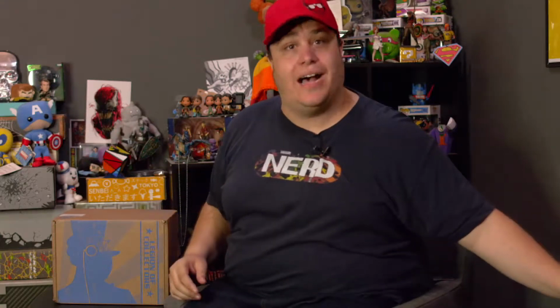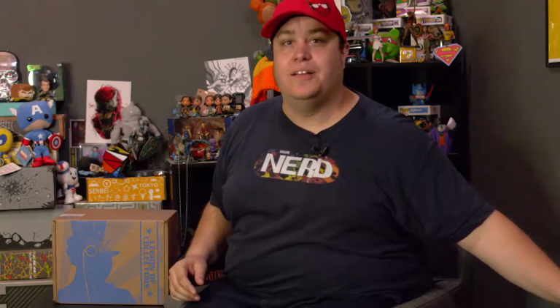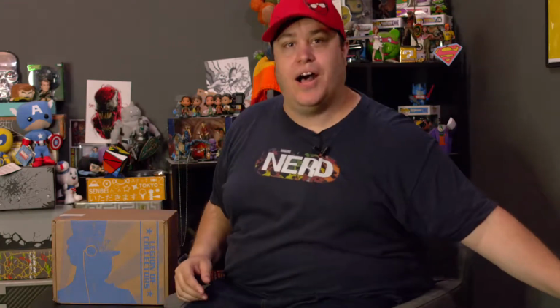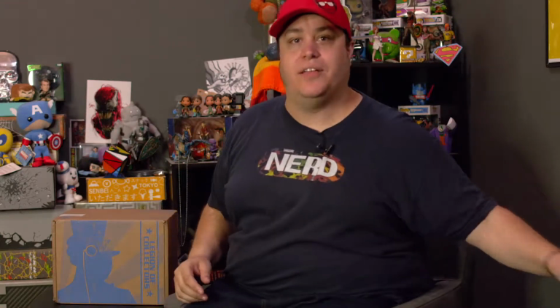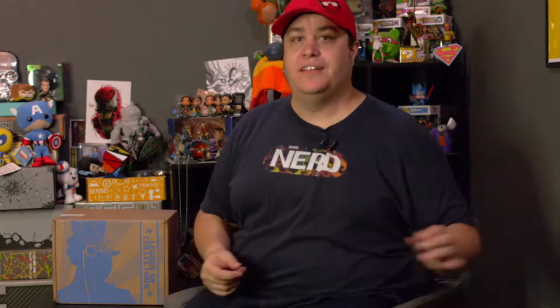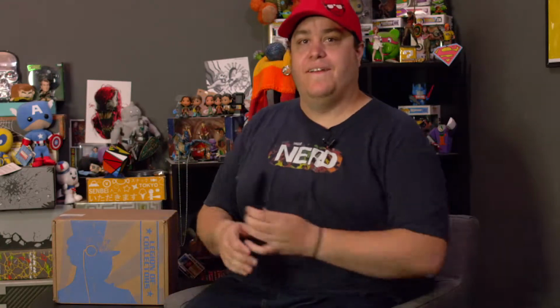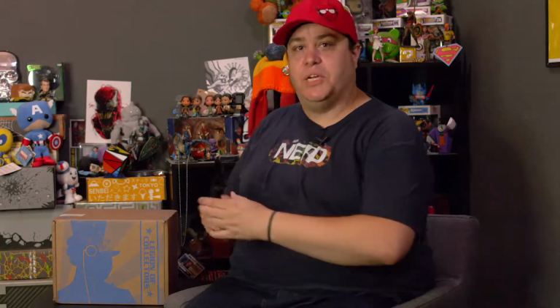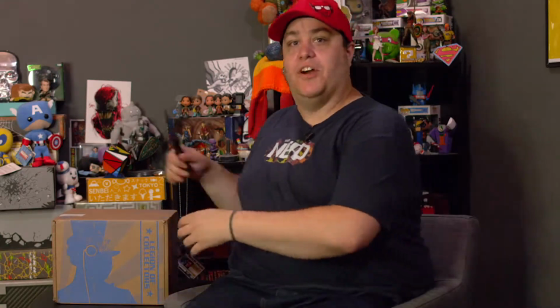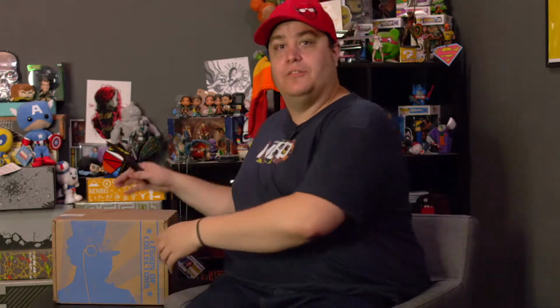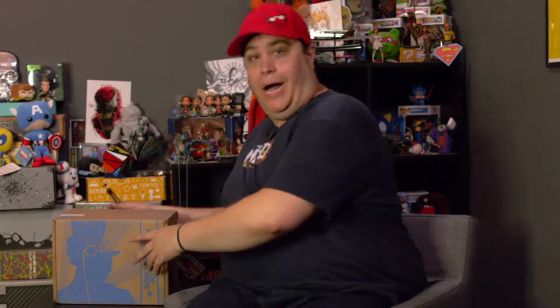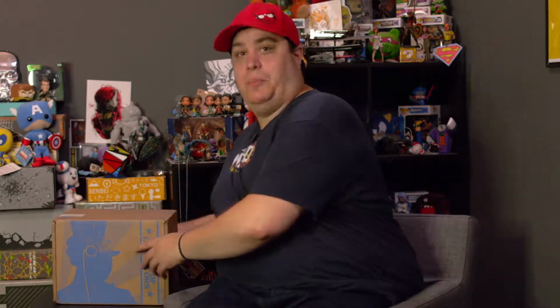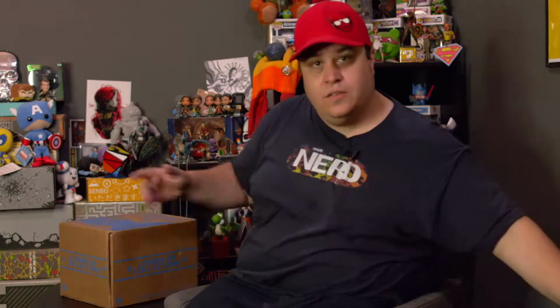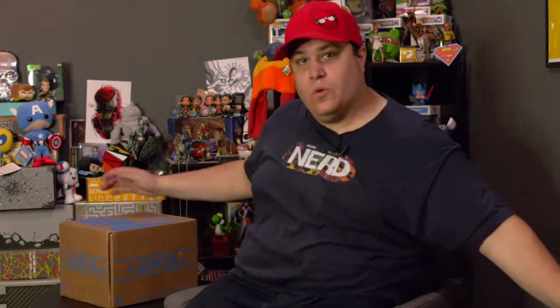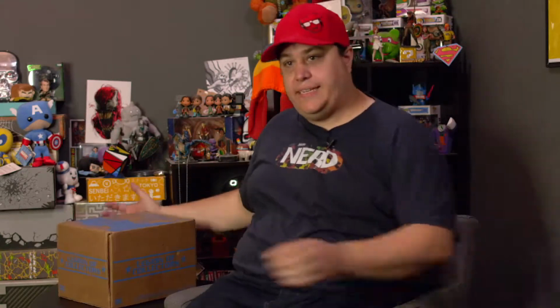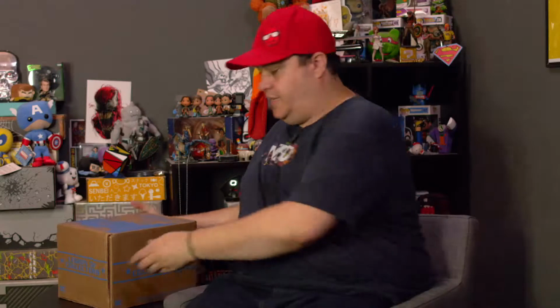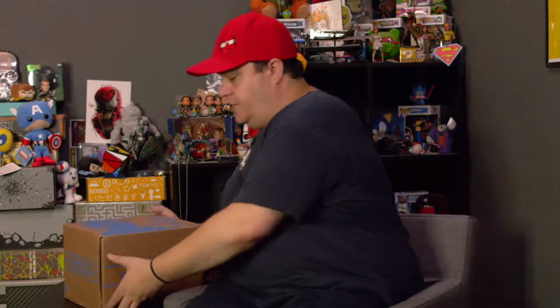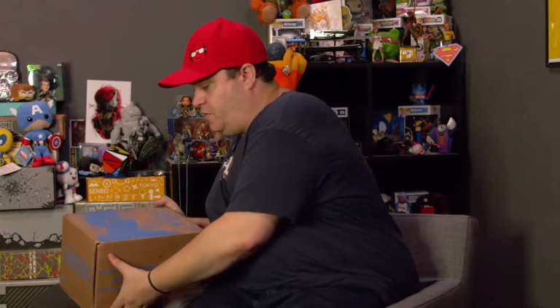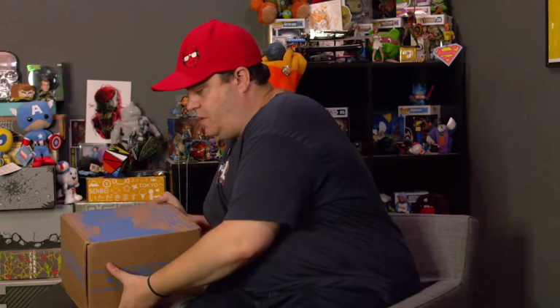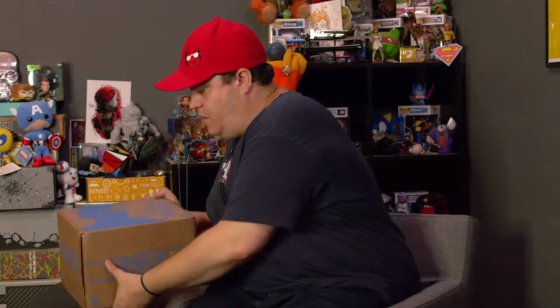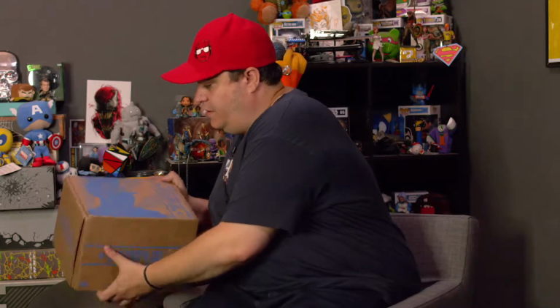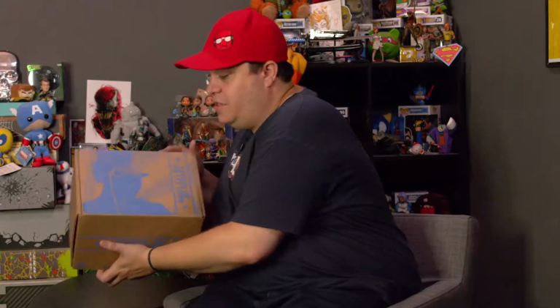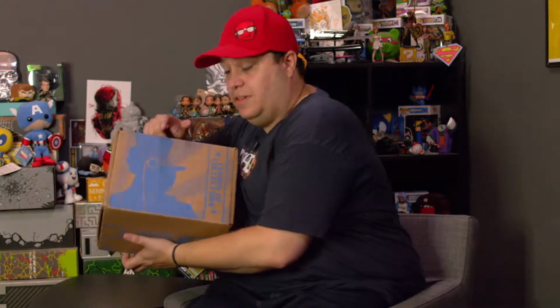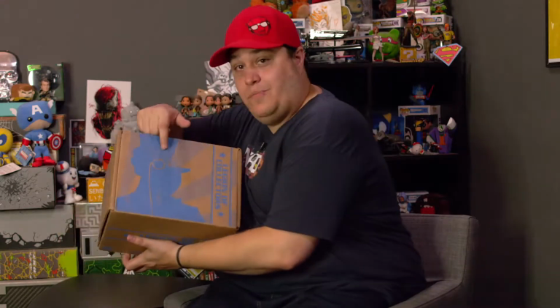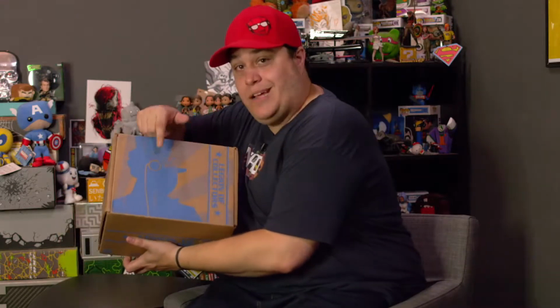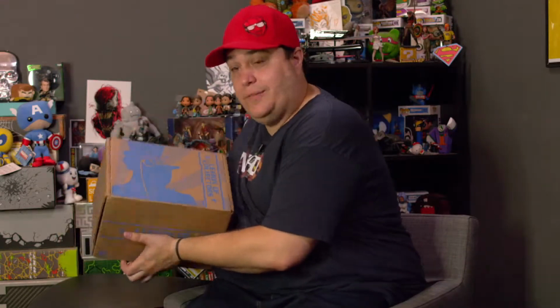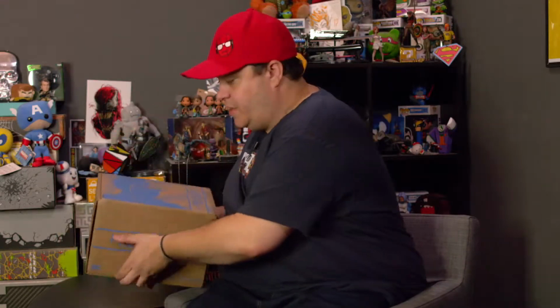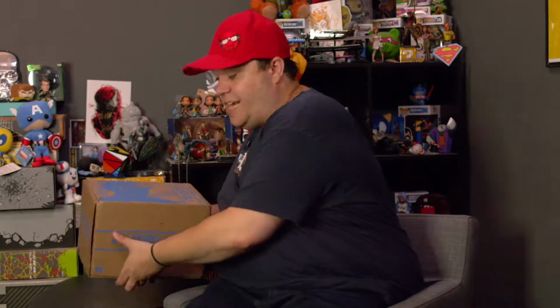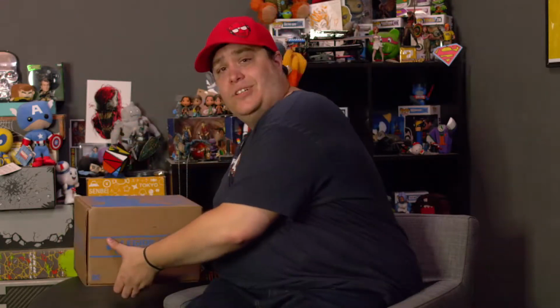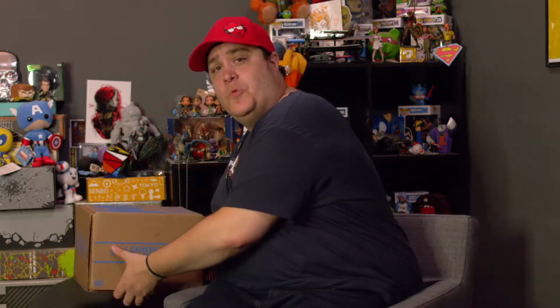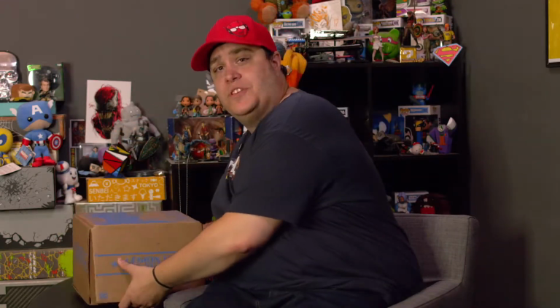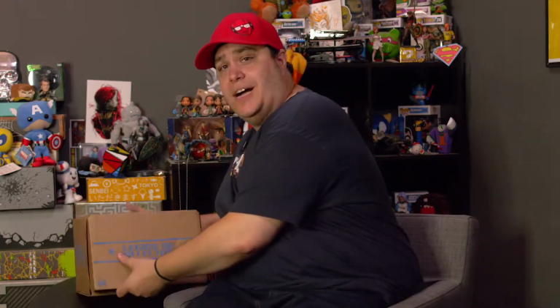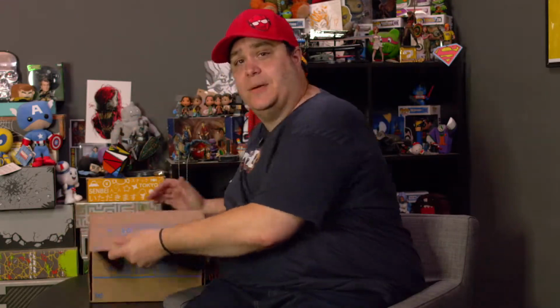Ha! Pop it. Funko Pop. Alright, so let's open this box up.